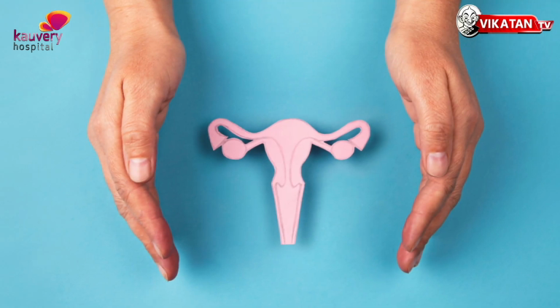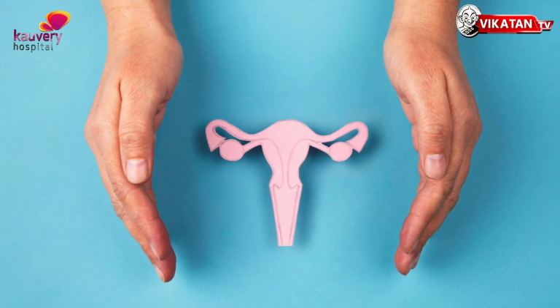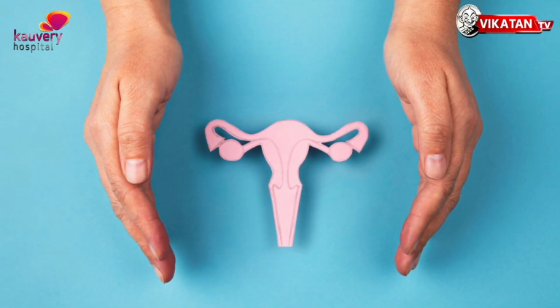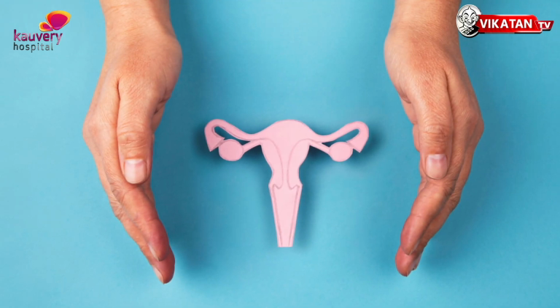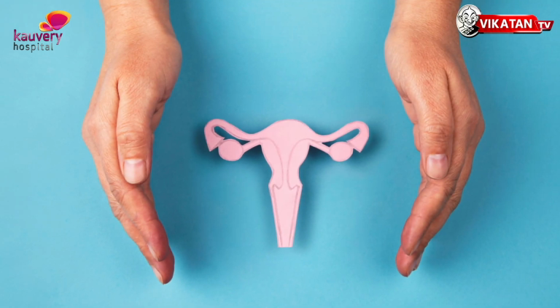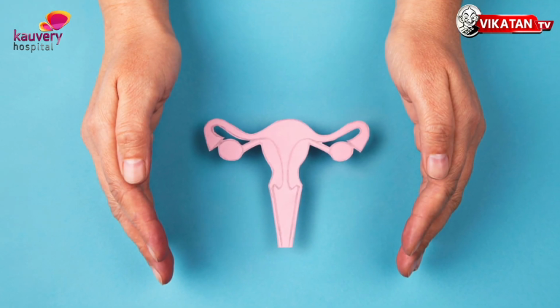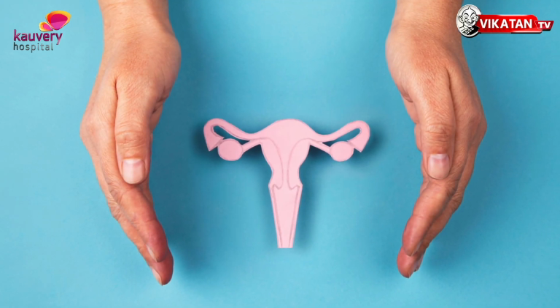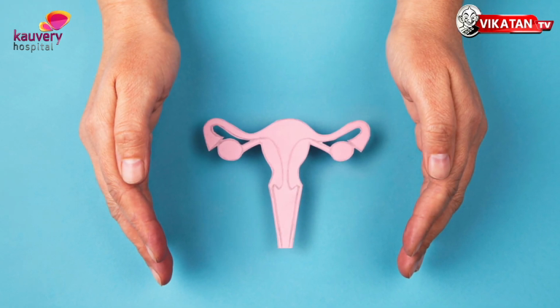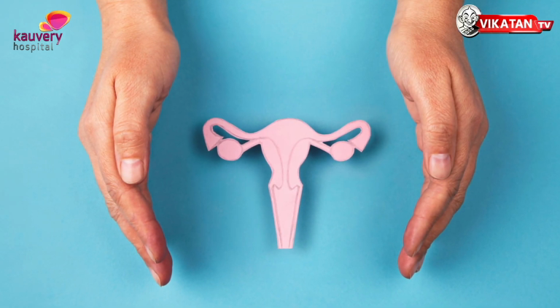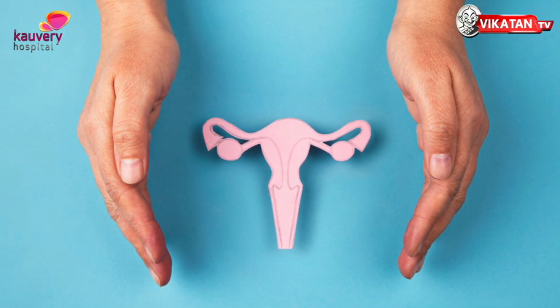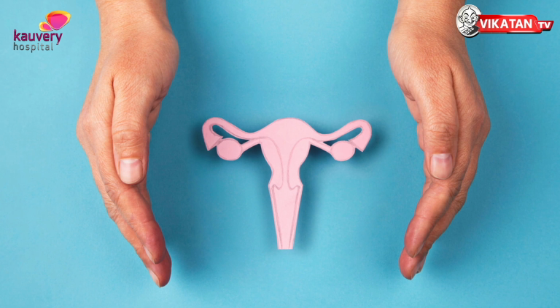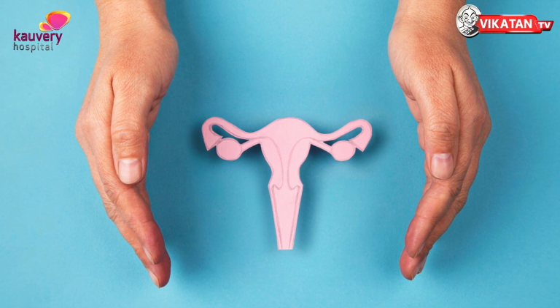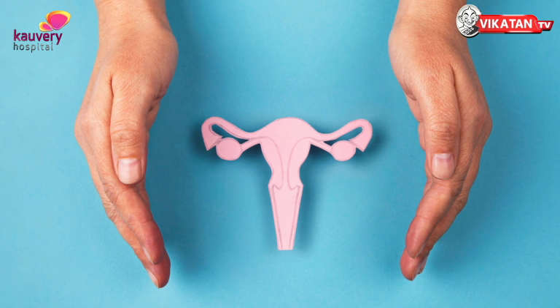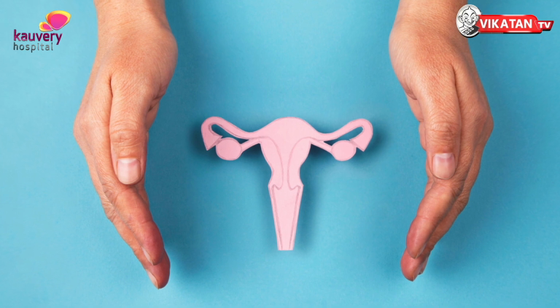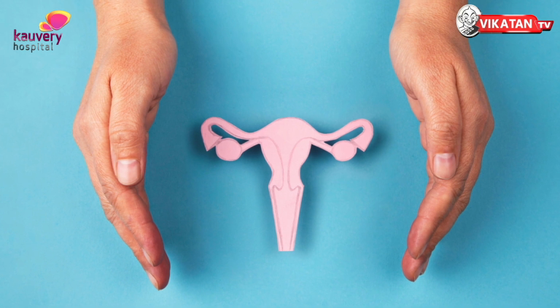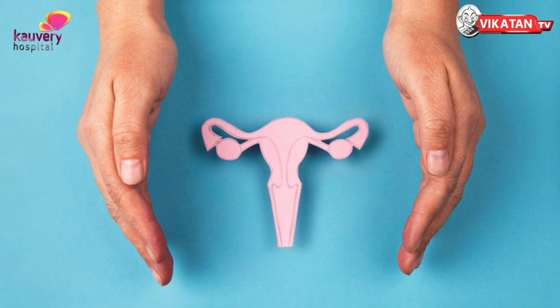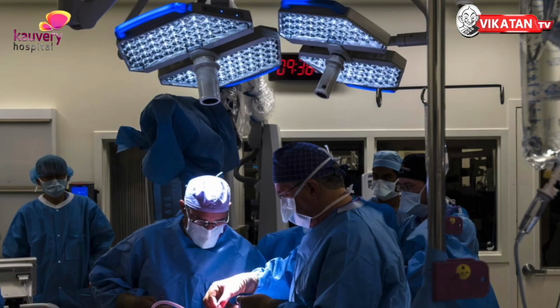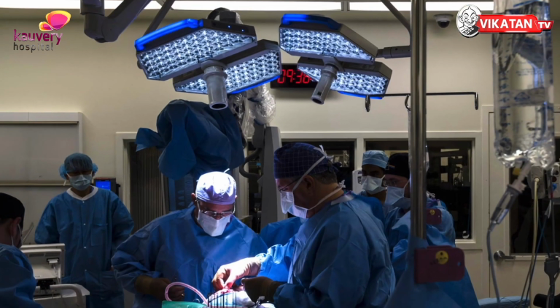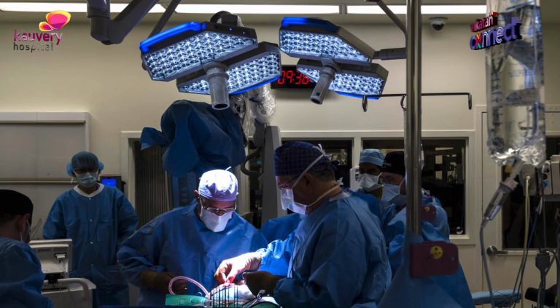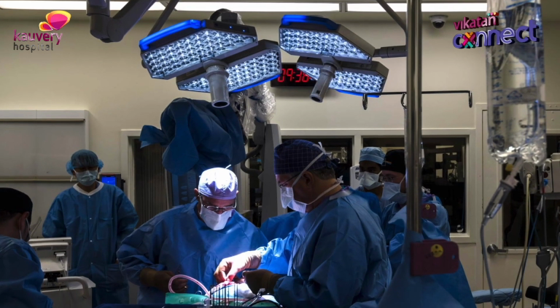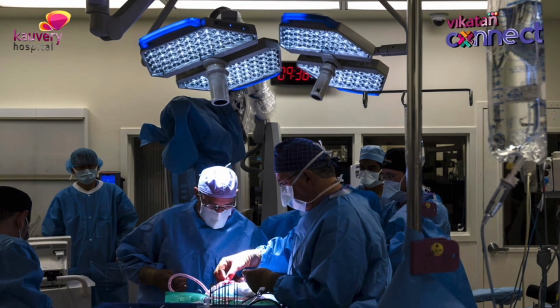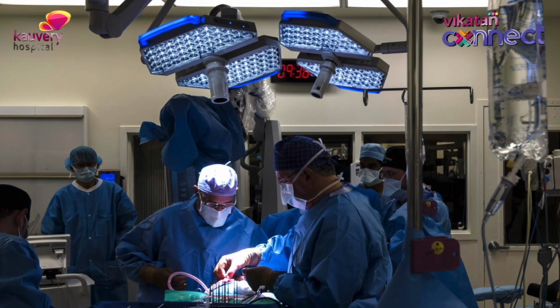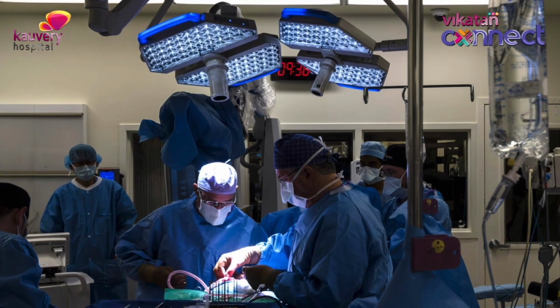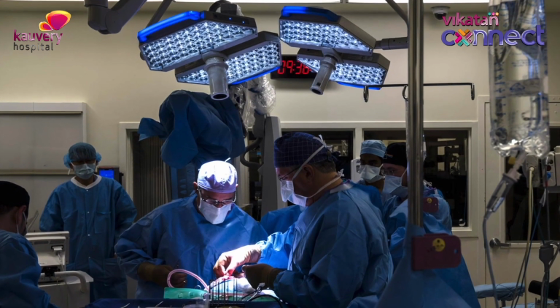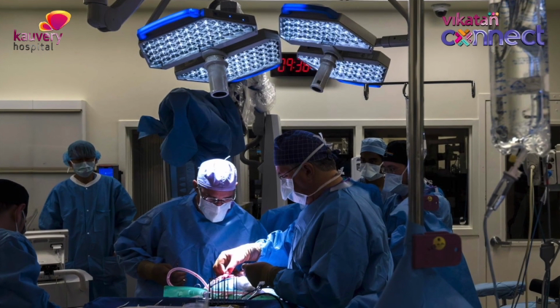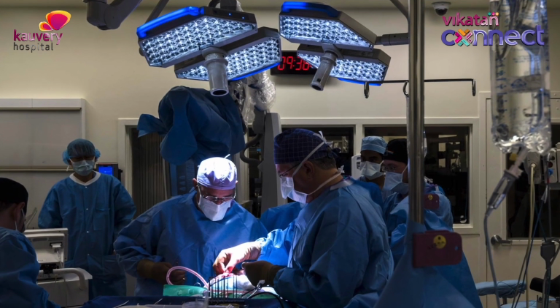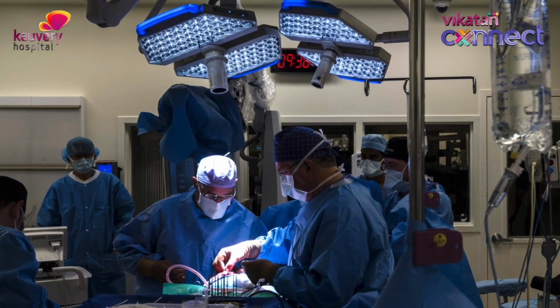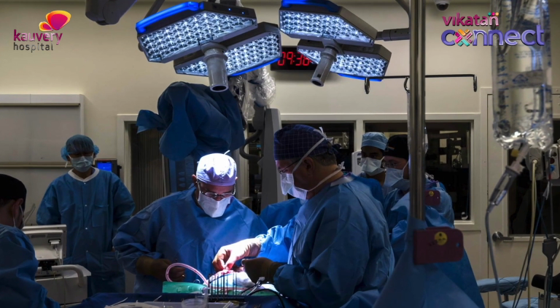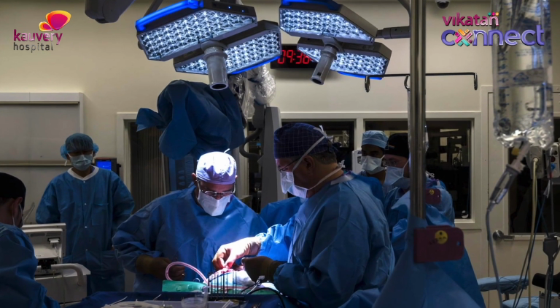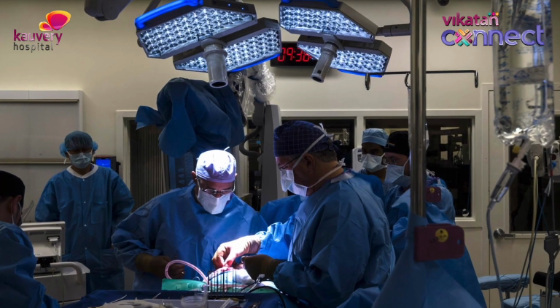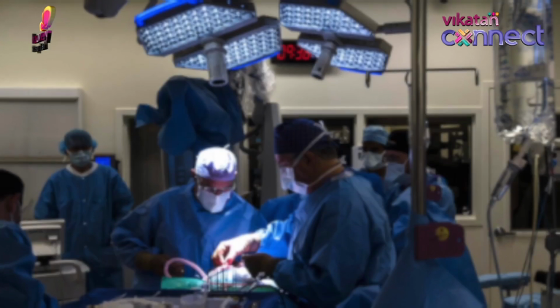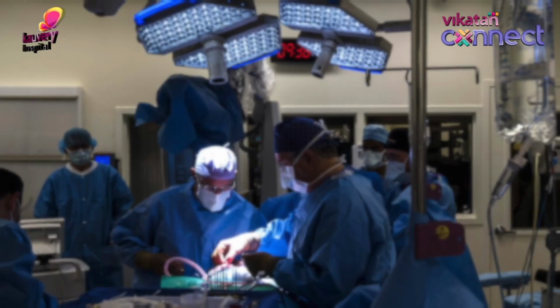Let's say the uterus. If there is cancer in the uterus, the treatment is surgery and removal of the uterus.